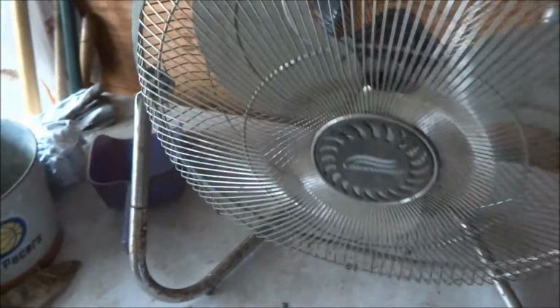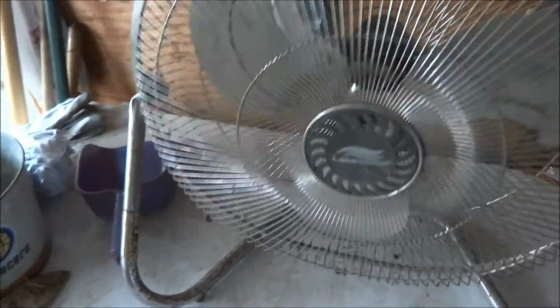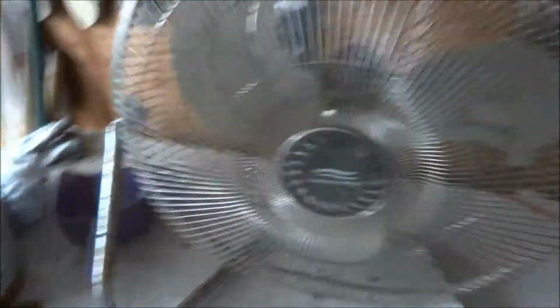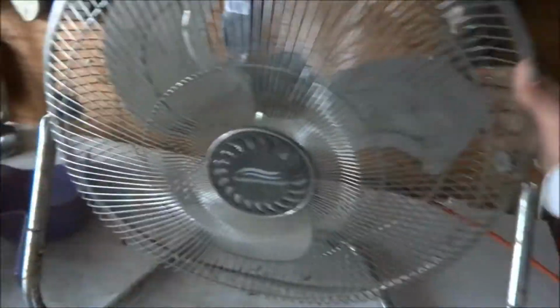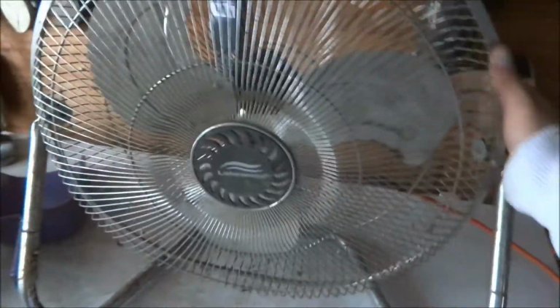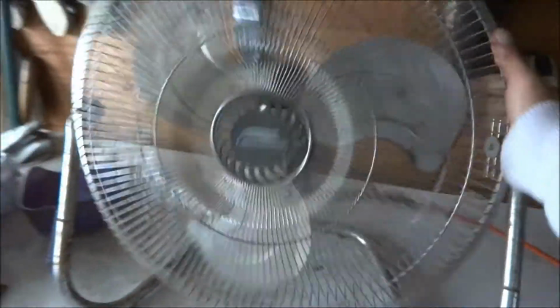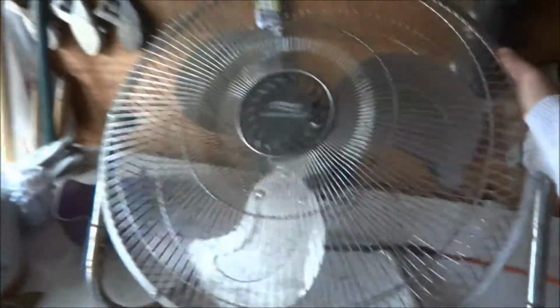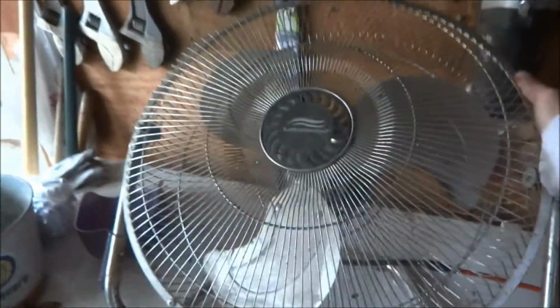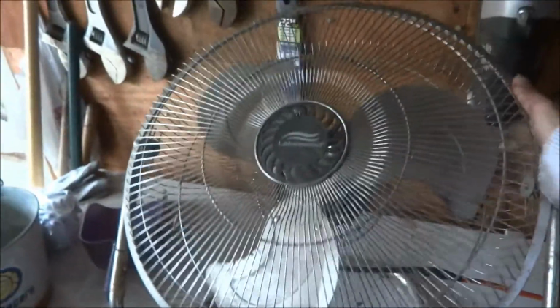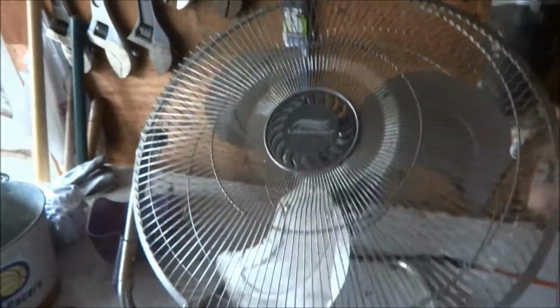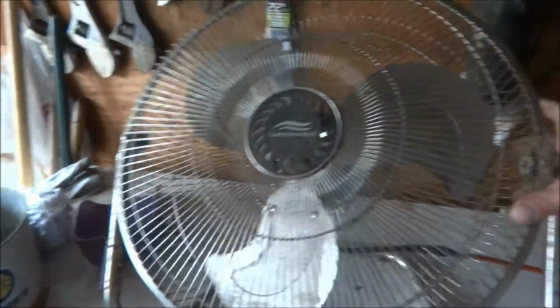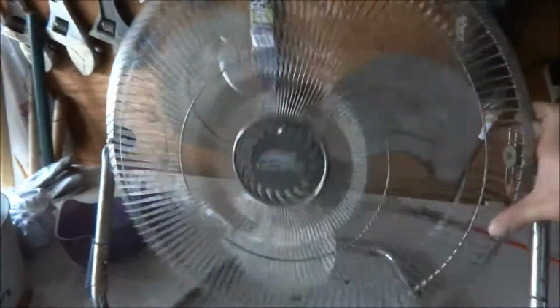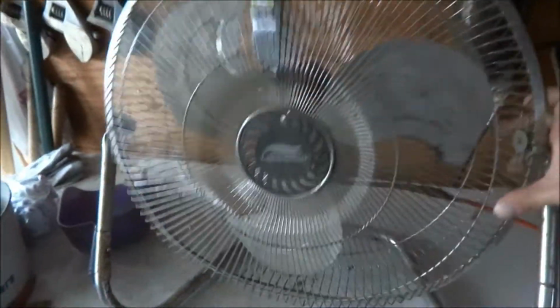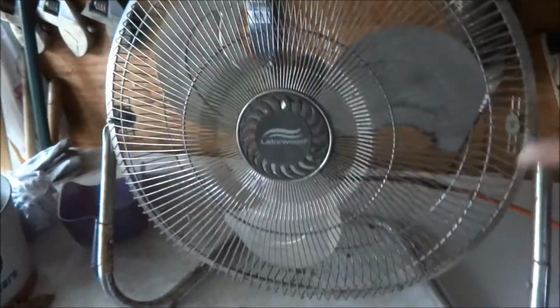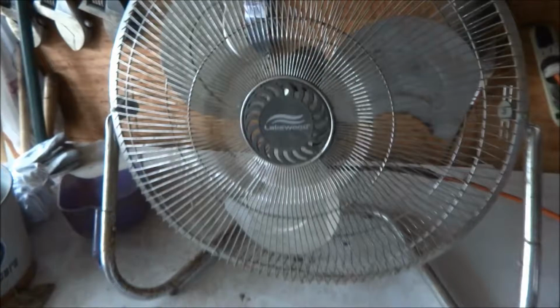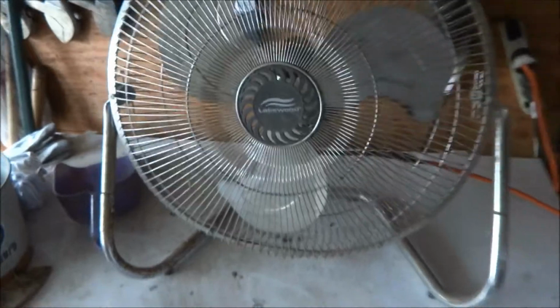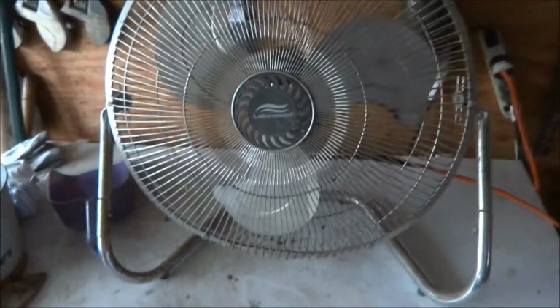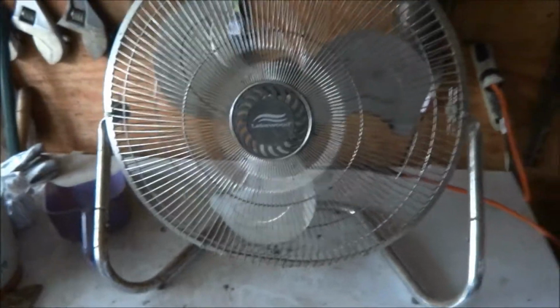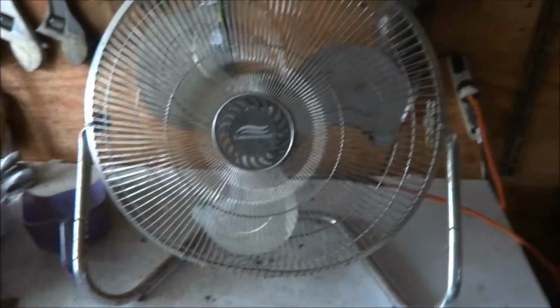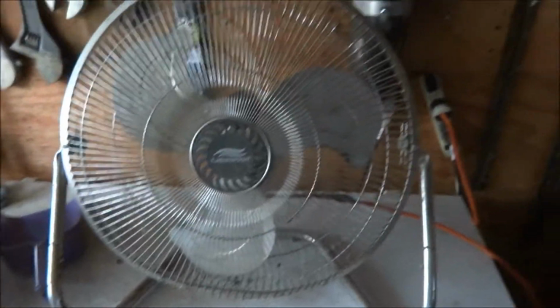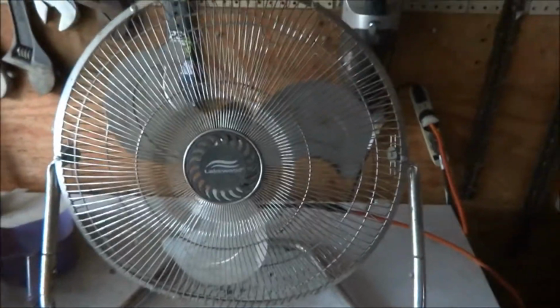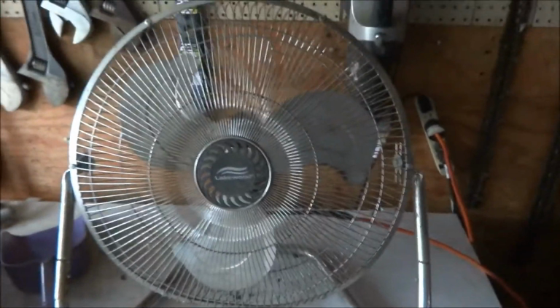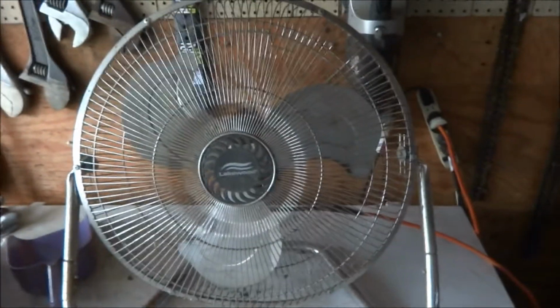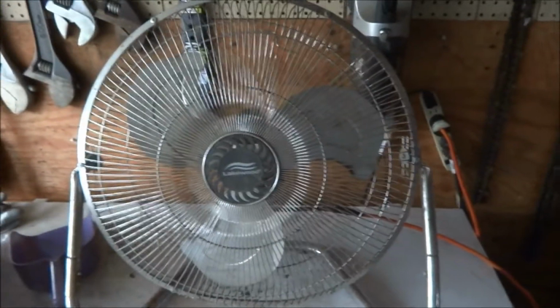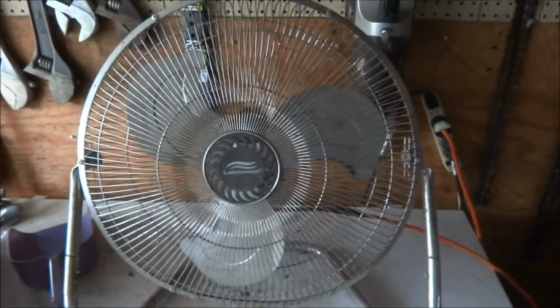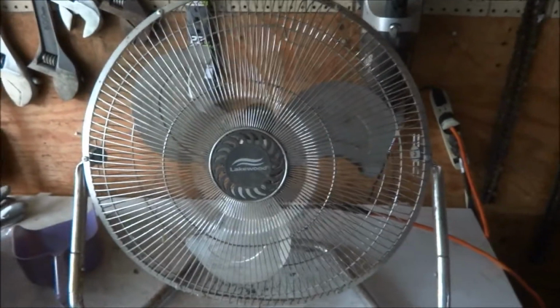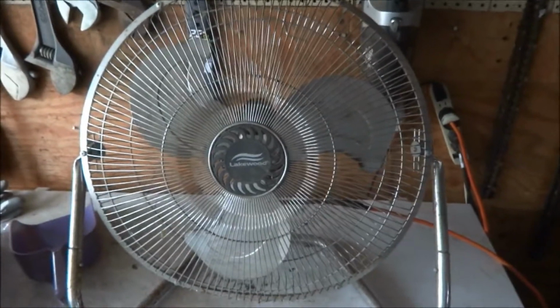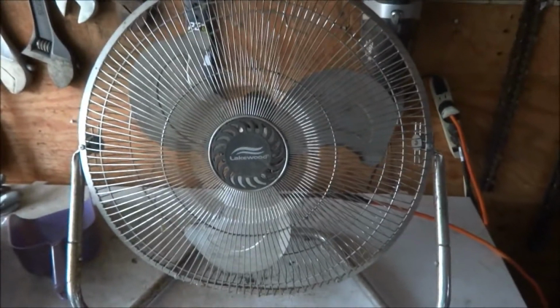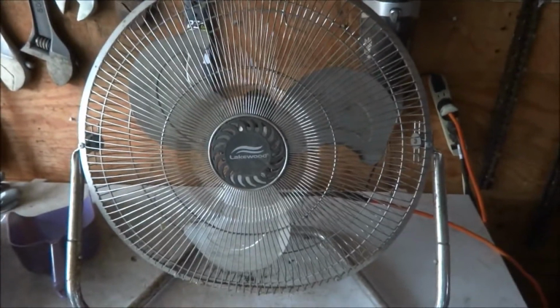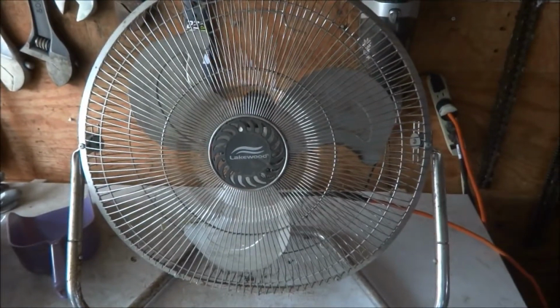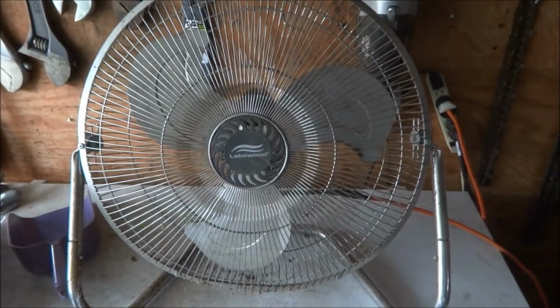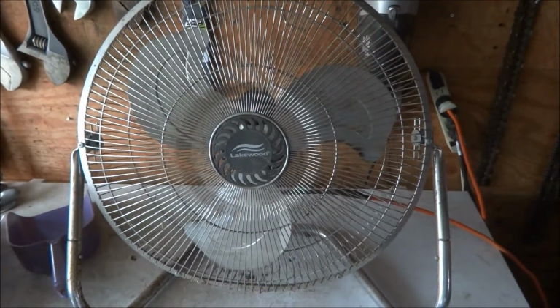But yeah, it tilts. But there you go — another fan at my uncle's house.